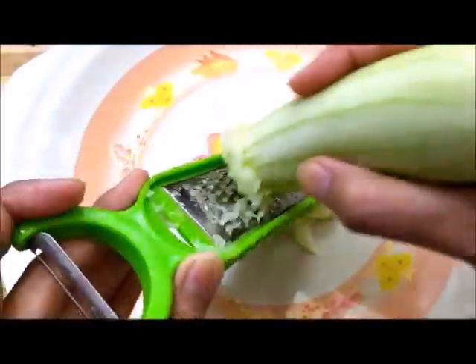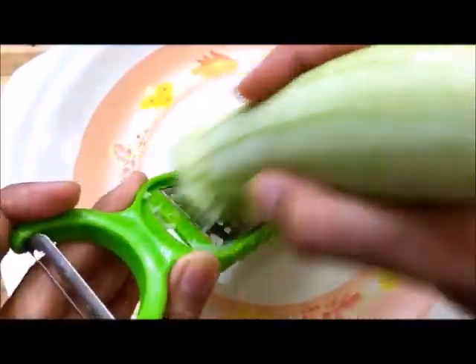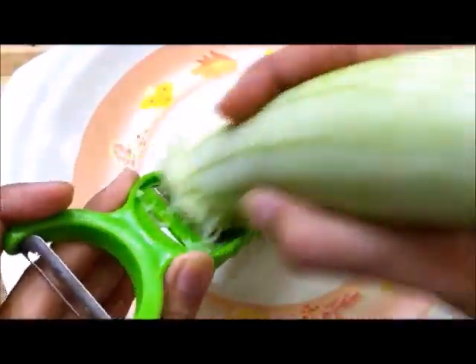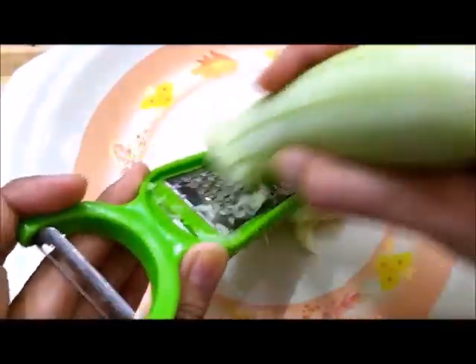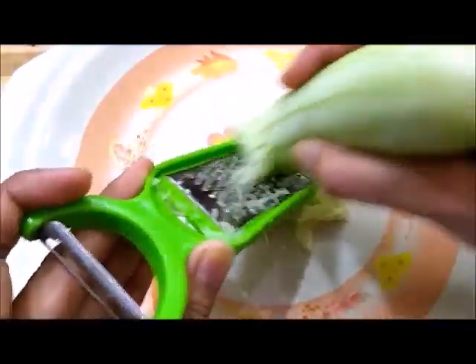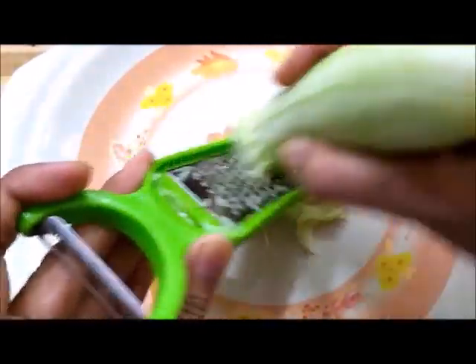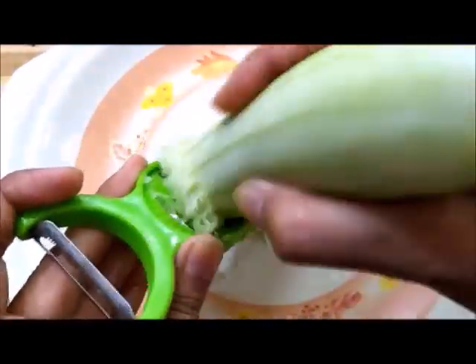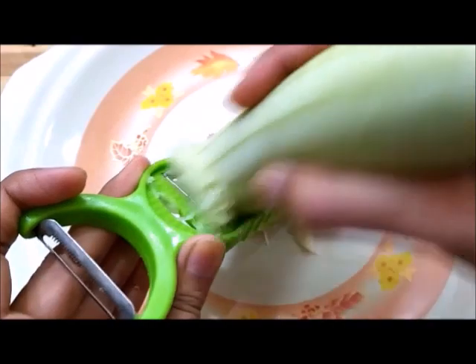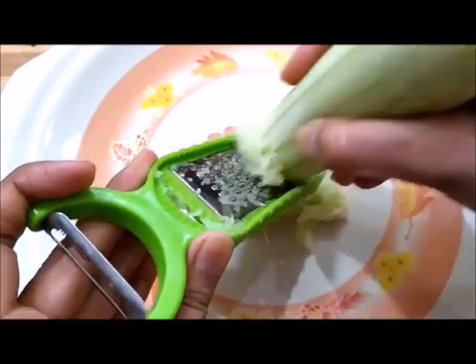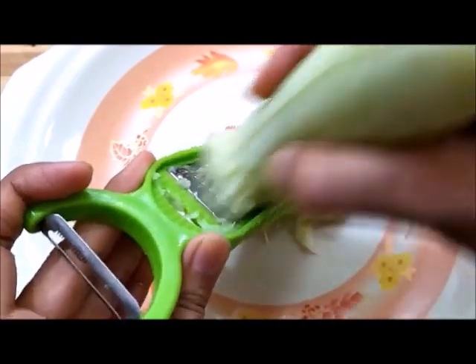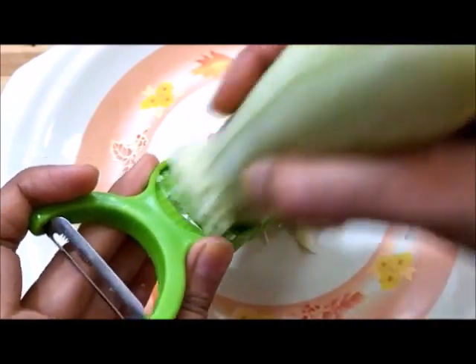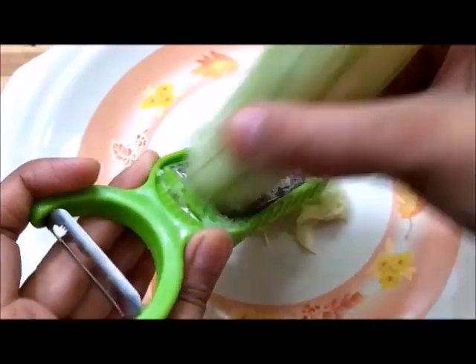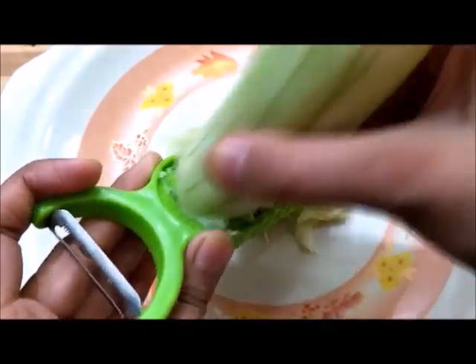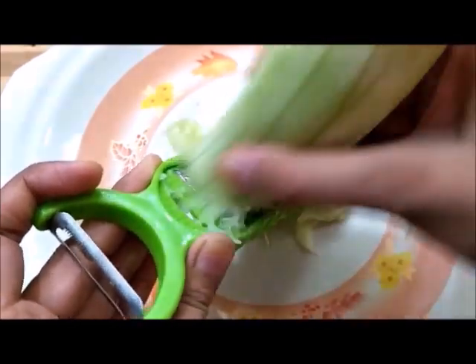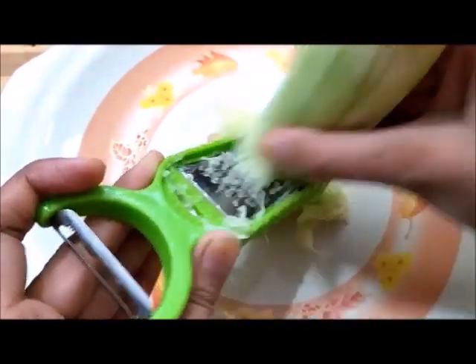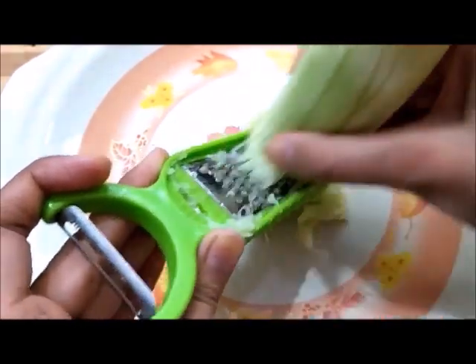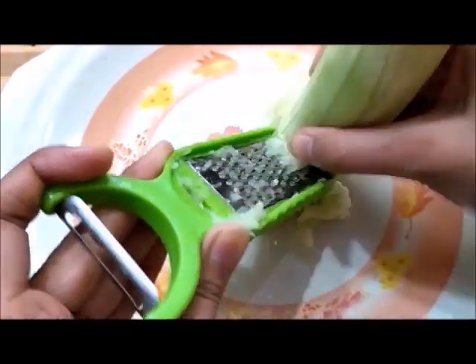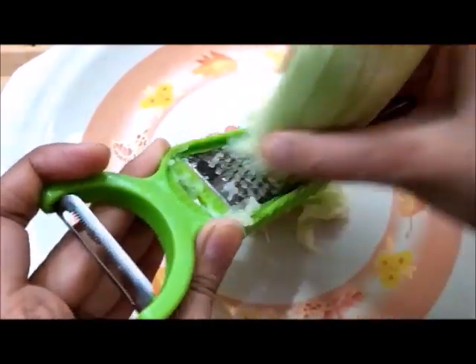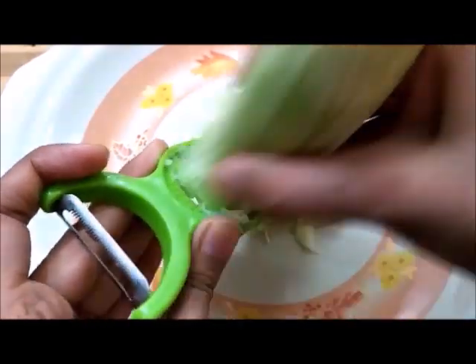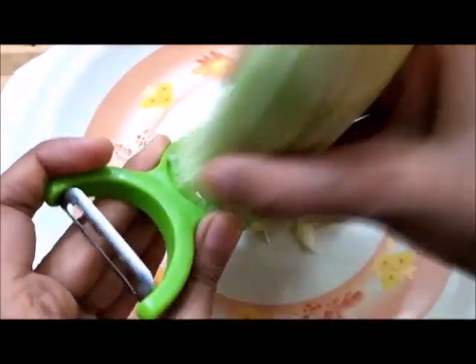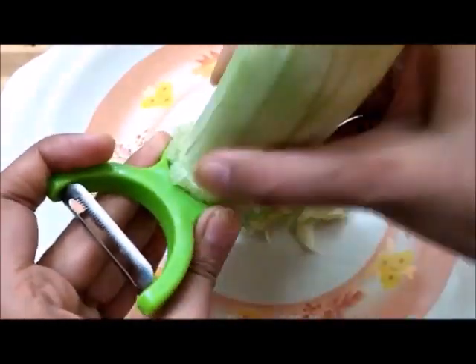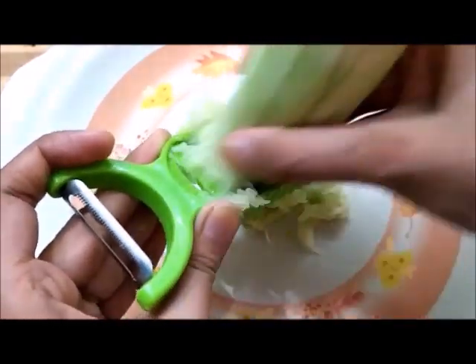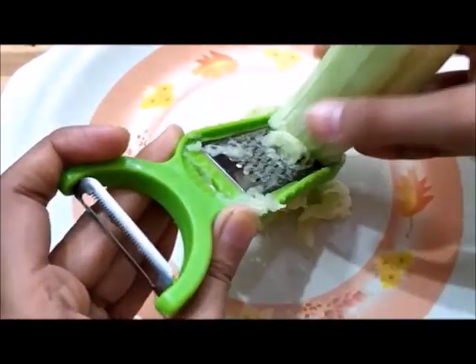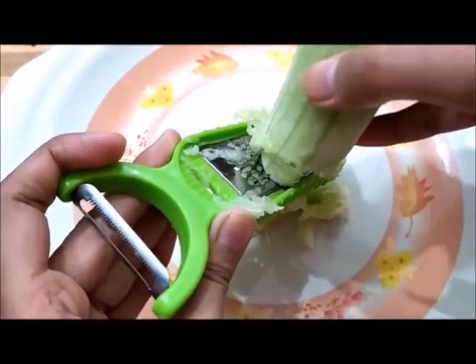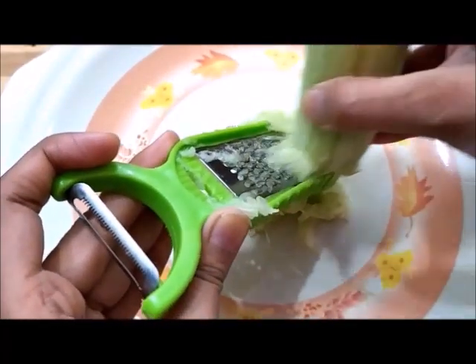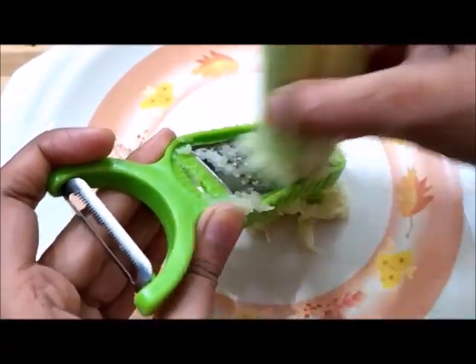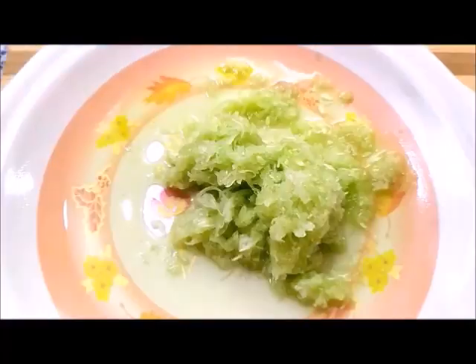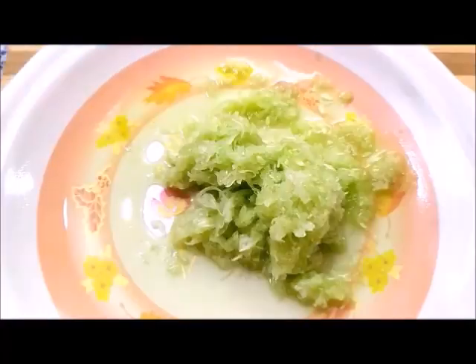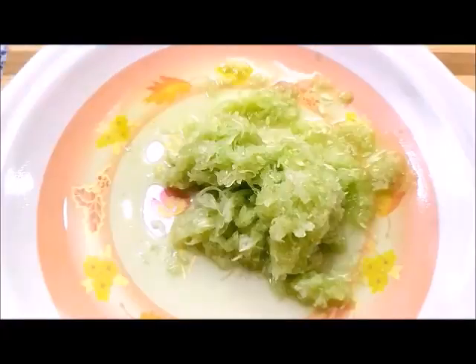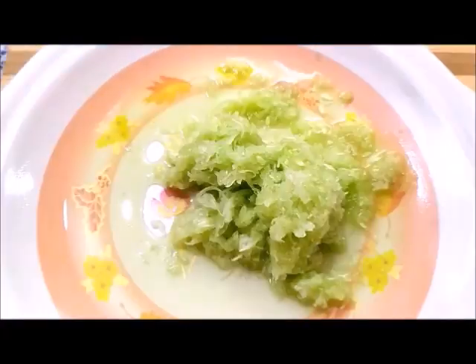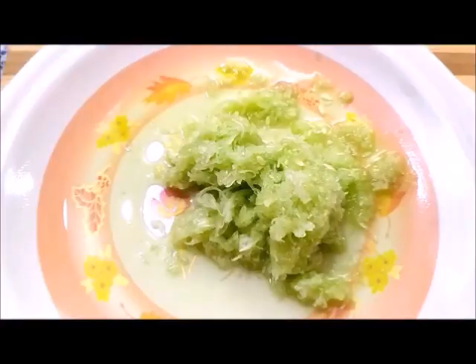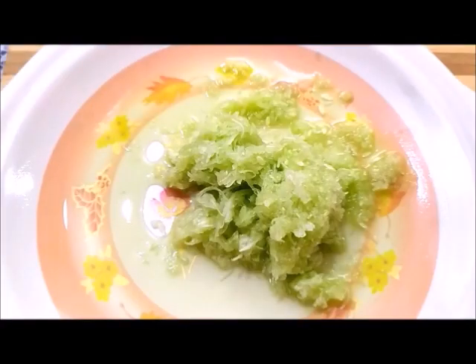But if you want to take a lot of juice, let me remove it properly. Let me remove it properly.